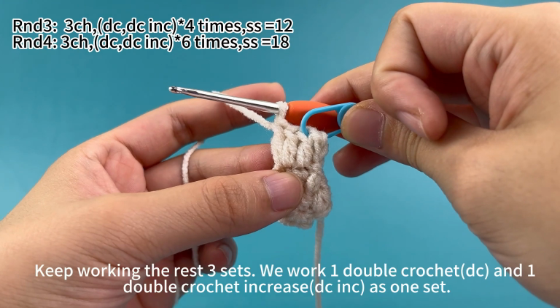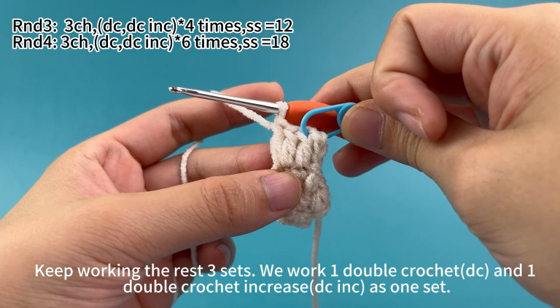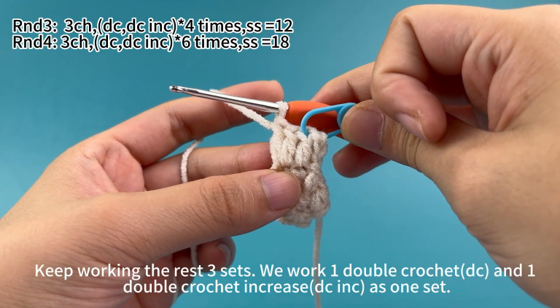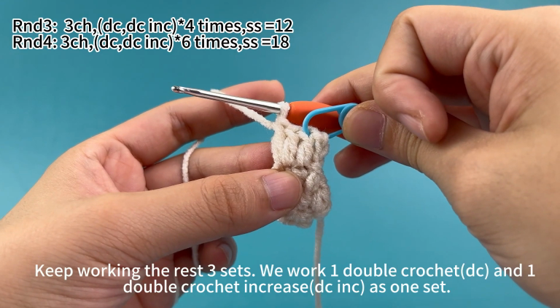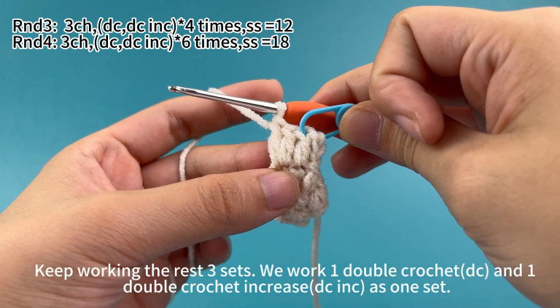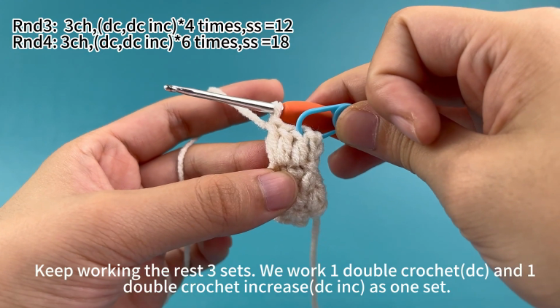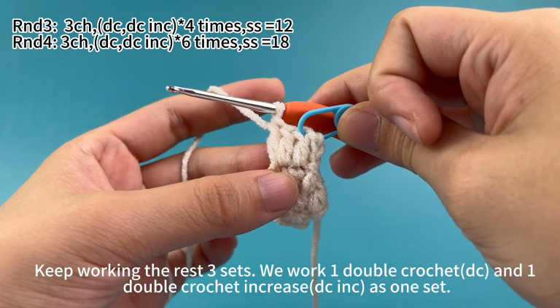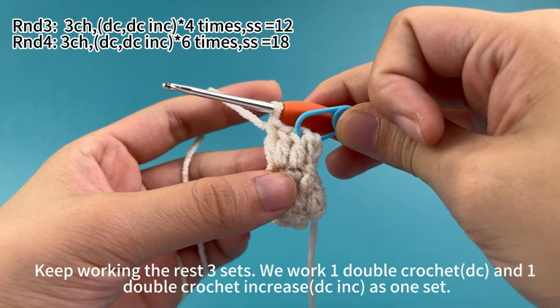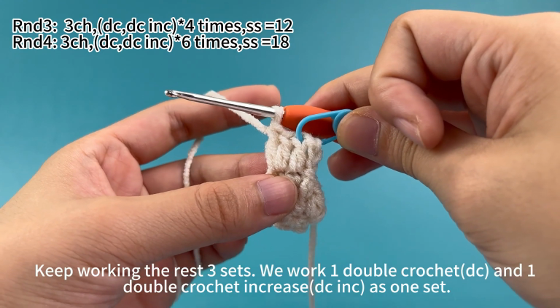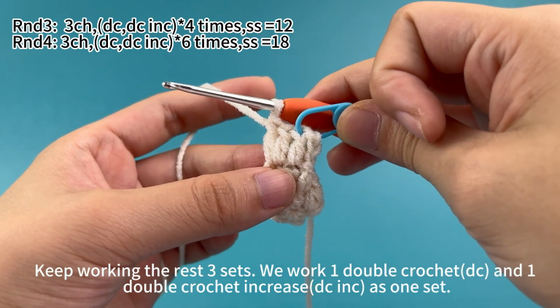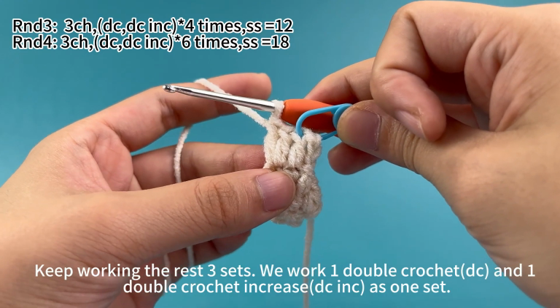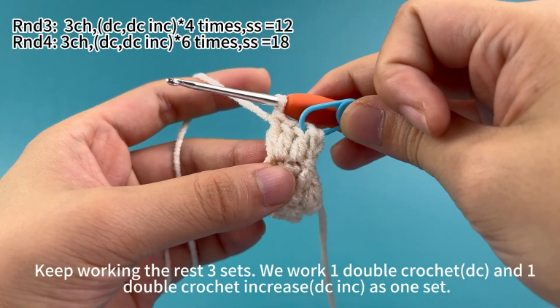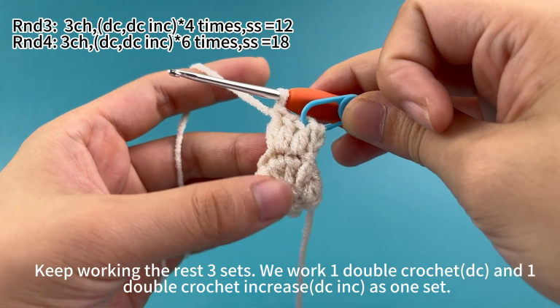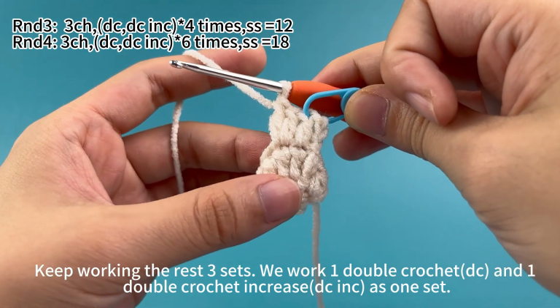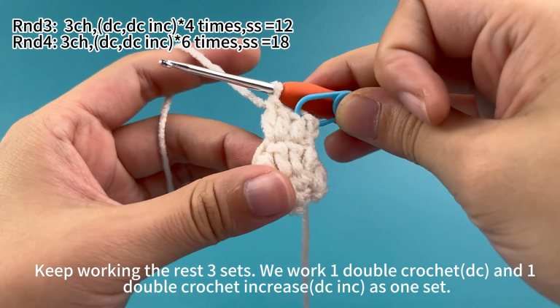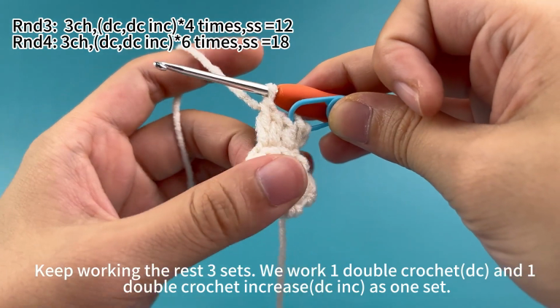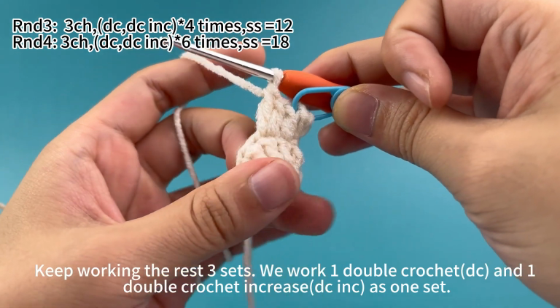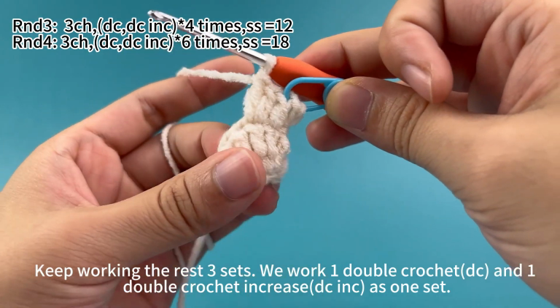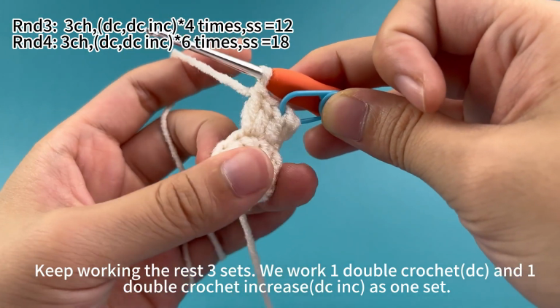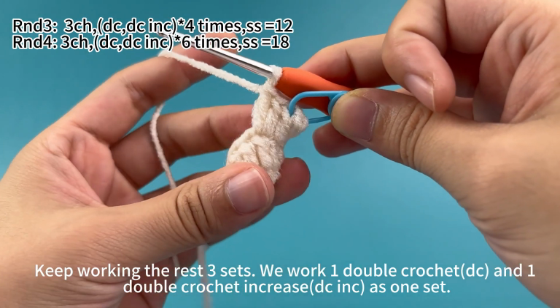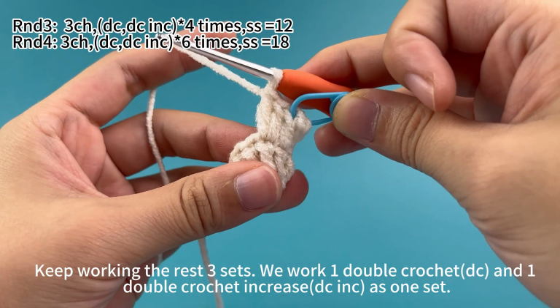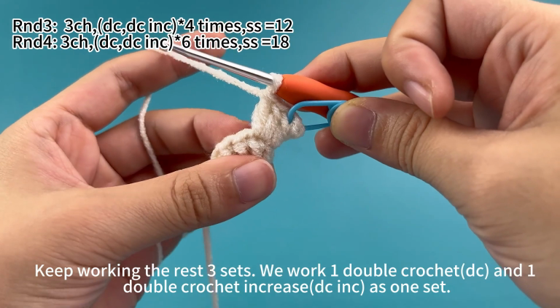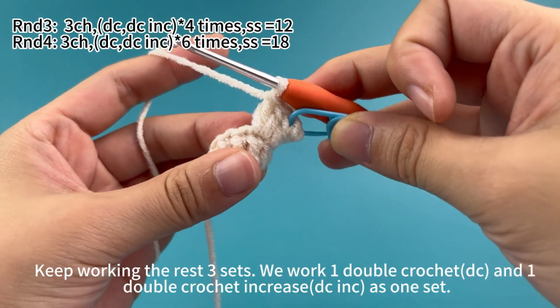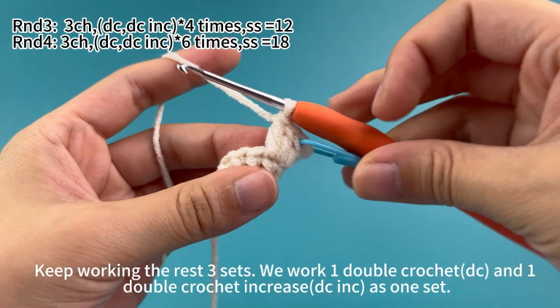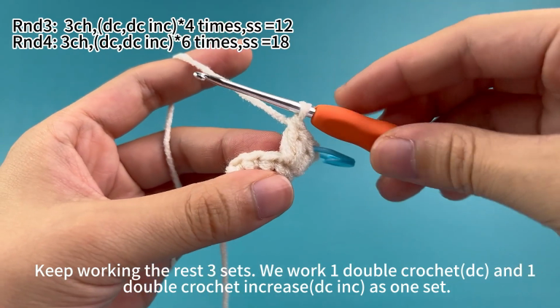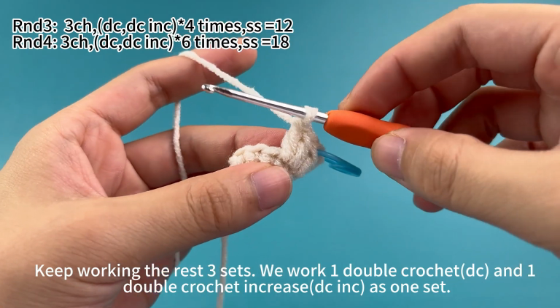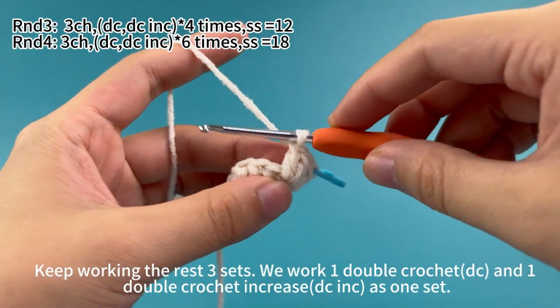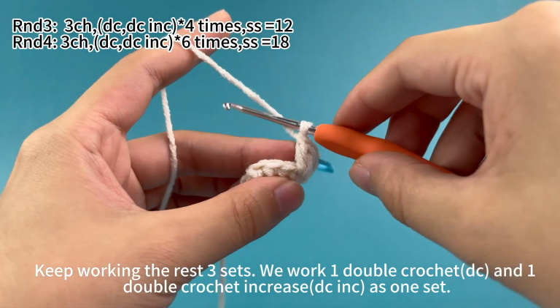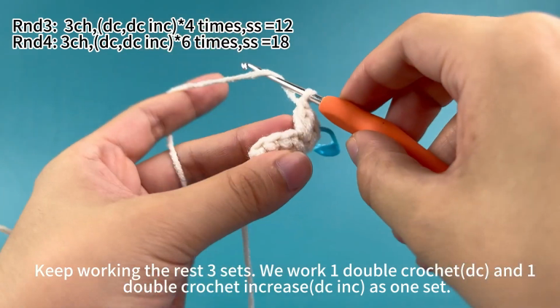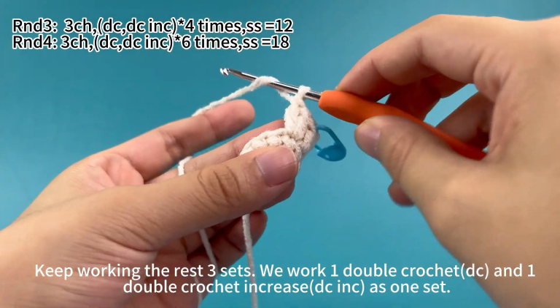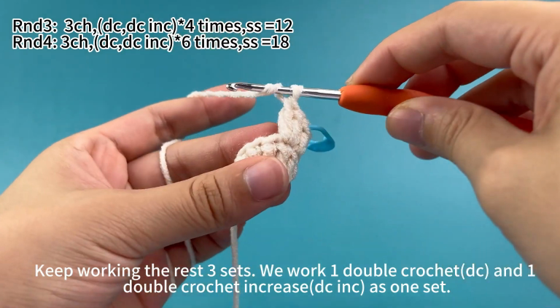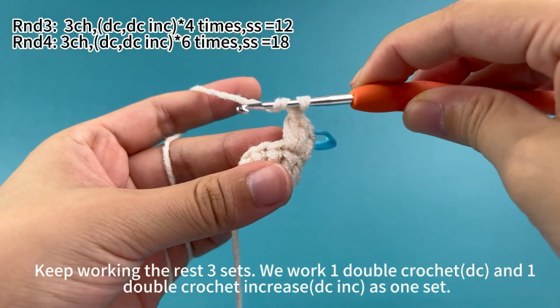Keep working the rest three sets. We work one double crochet and one double crochet increase as one set.